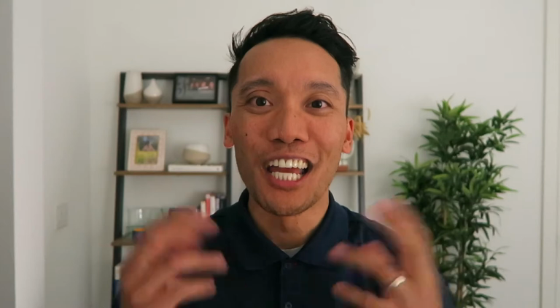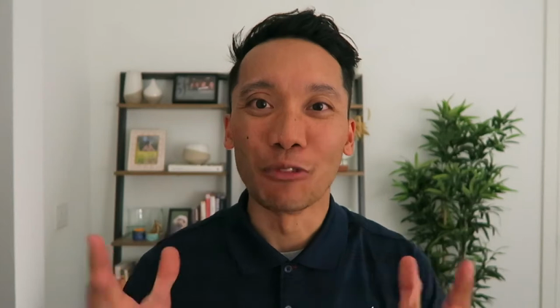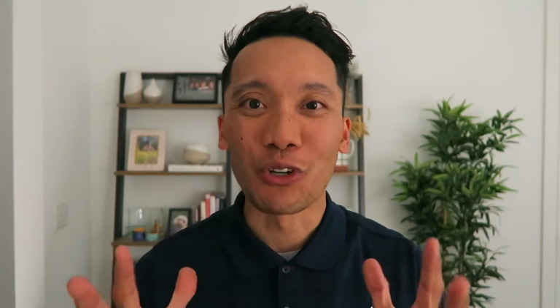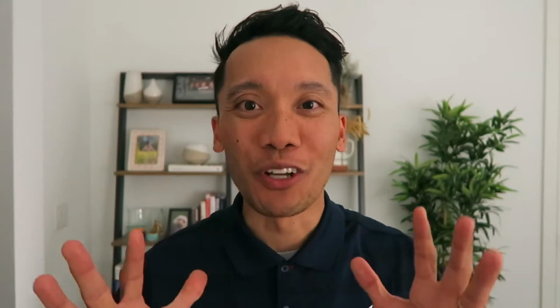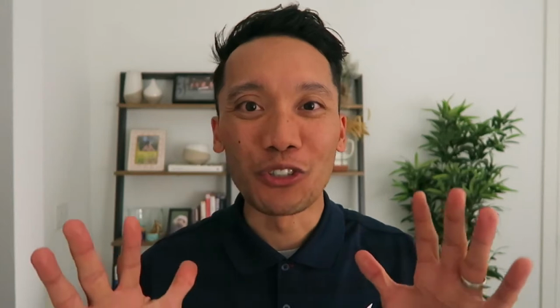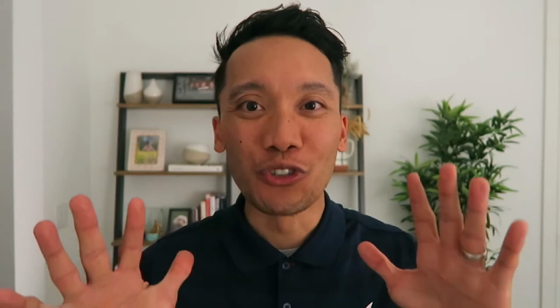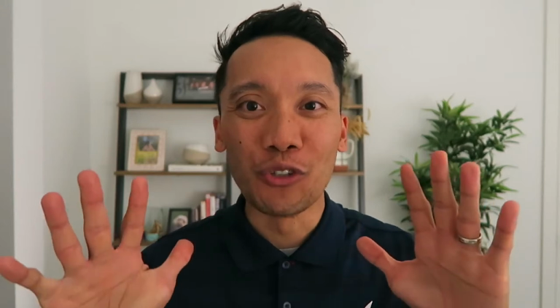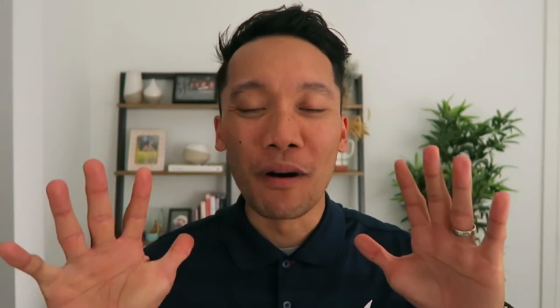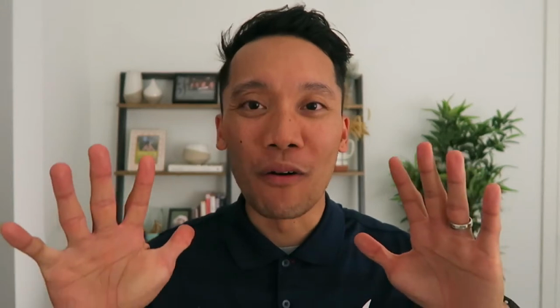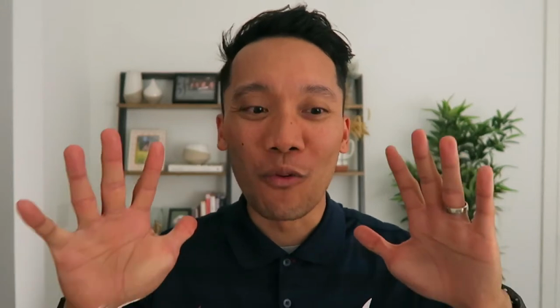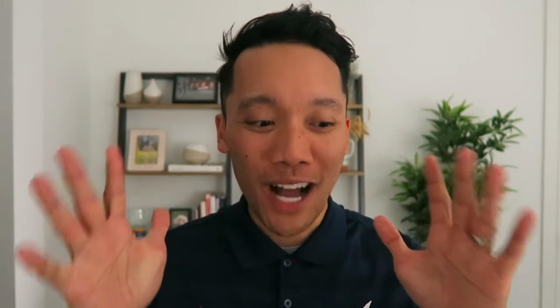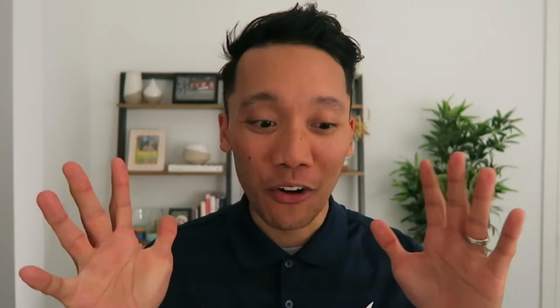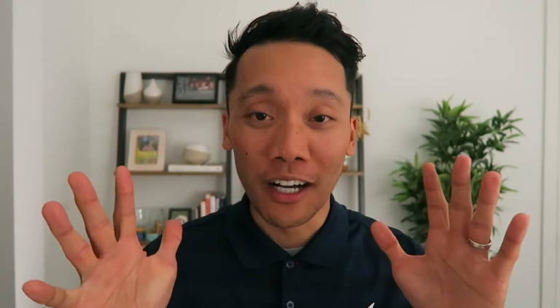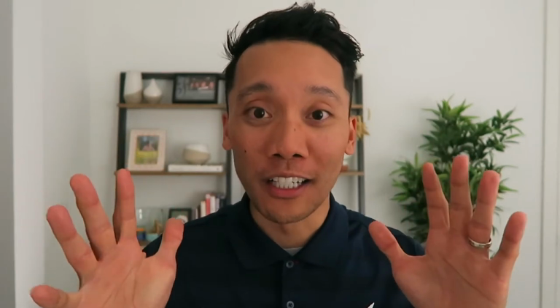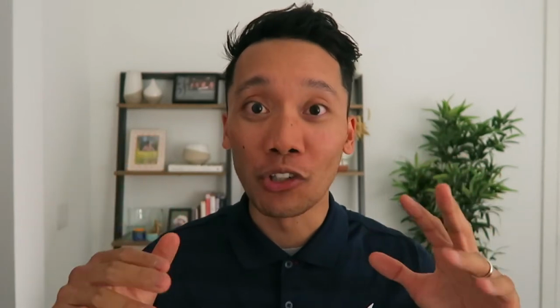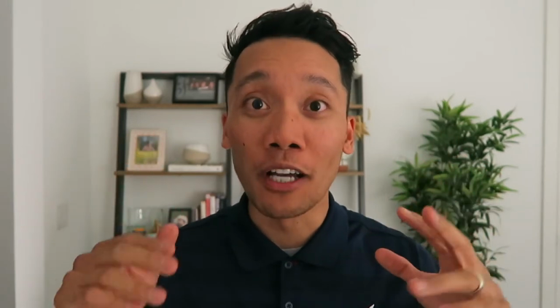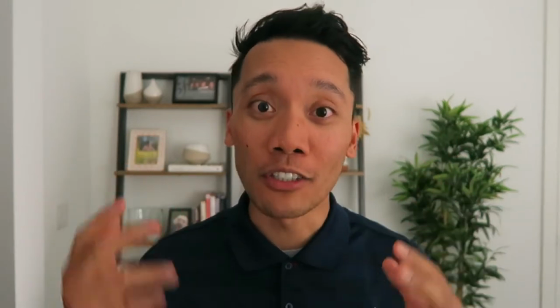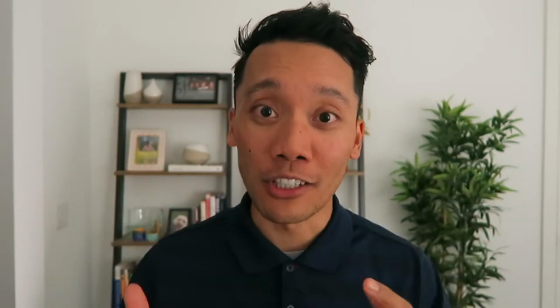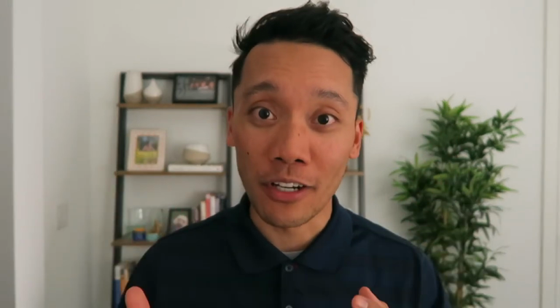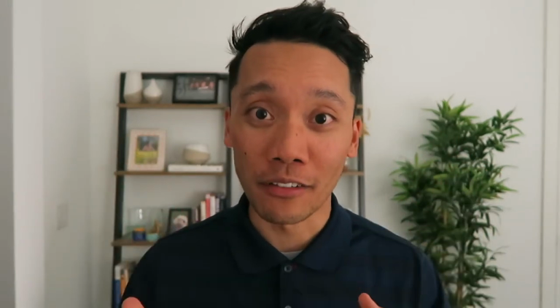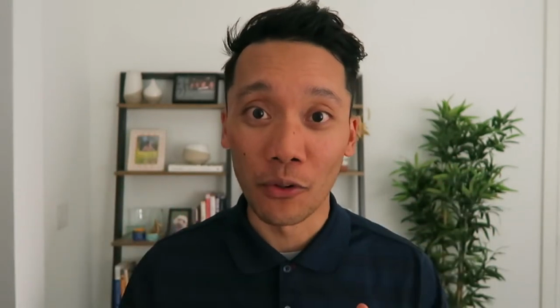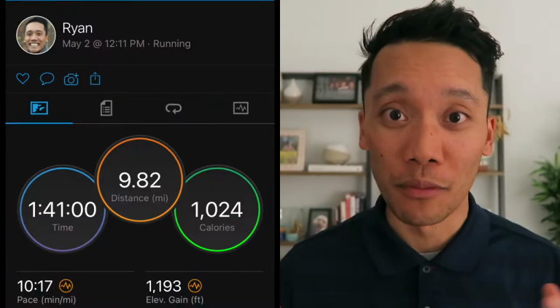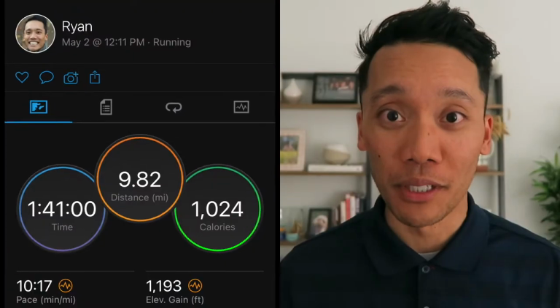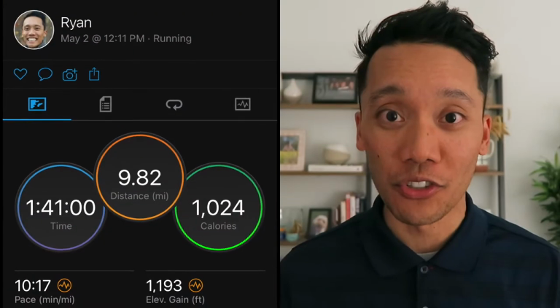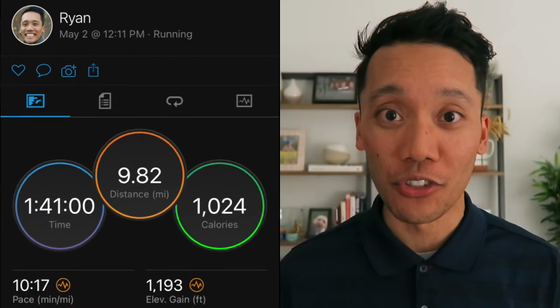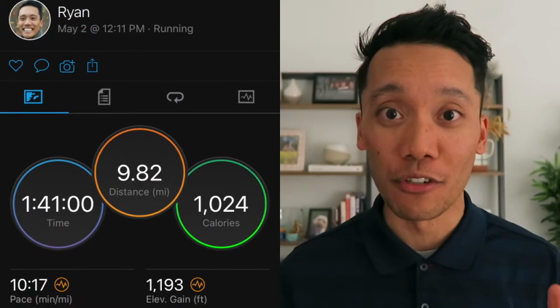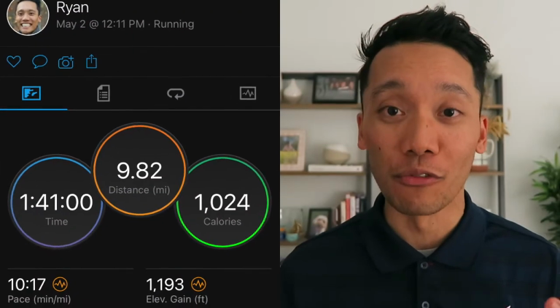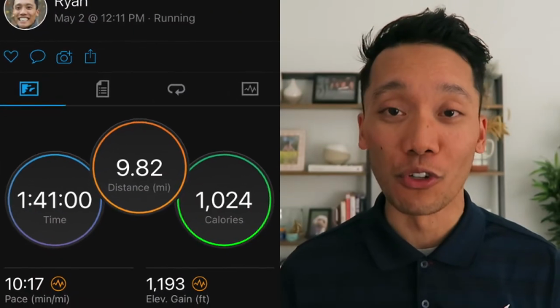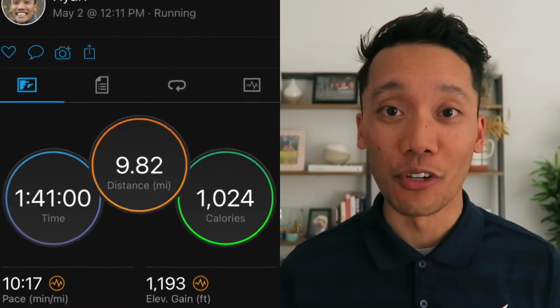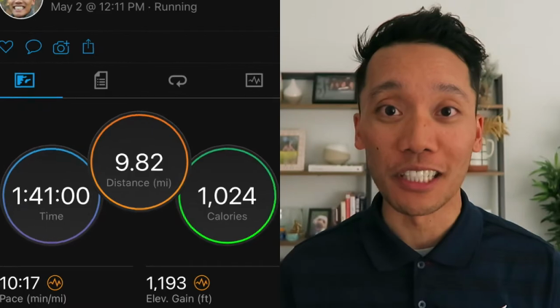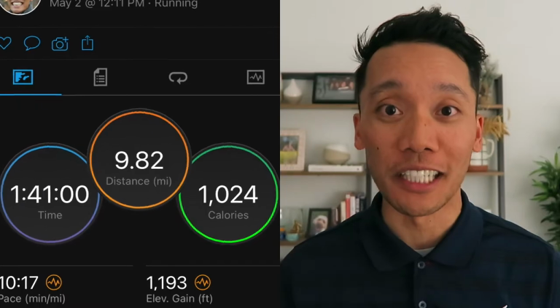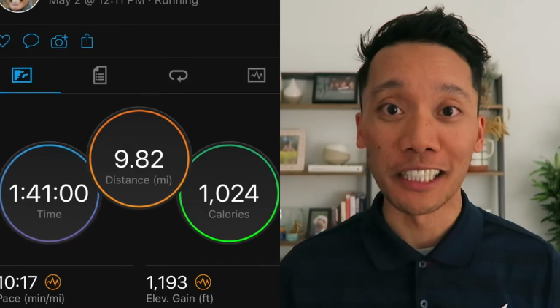Hey, what's going on YouTube? So I started training for the Peachtree Road Race lately.